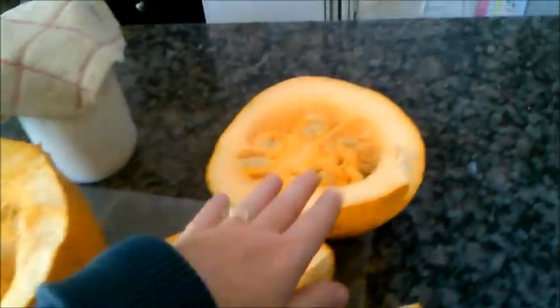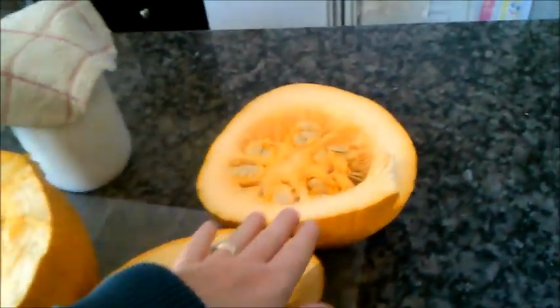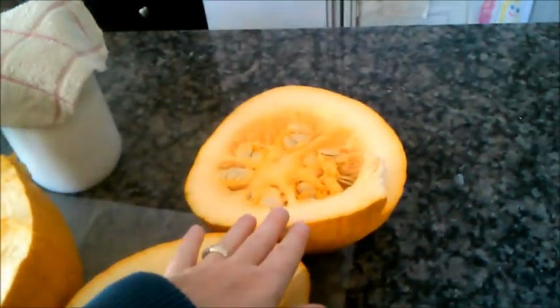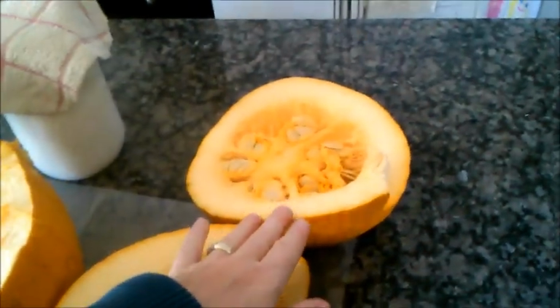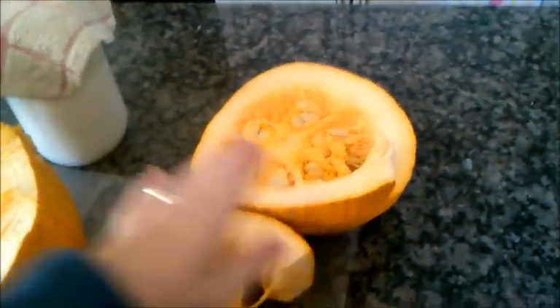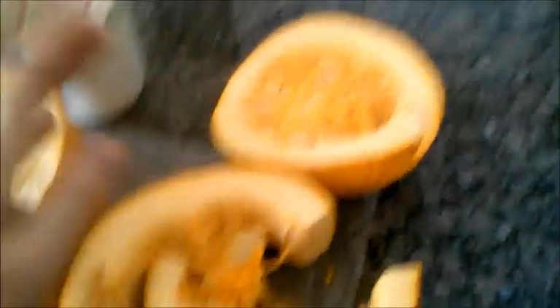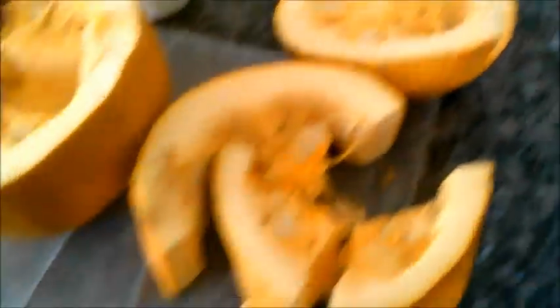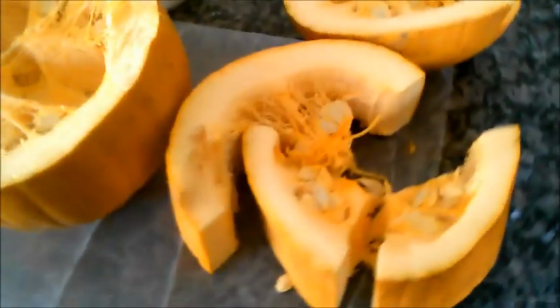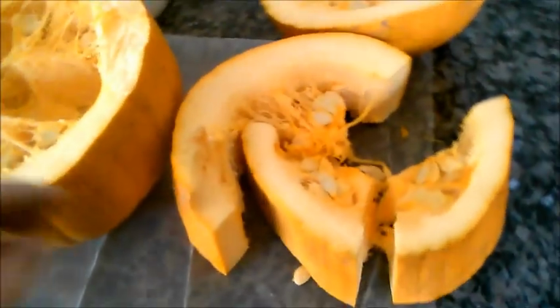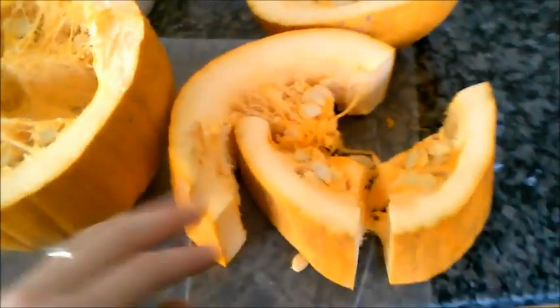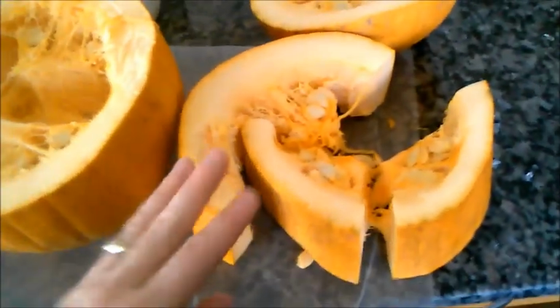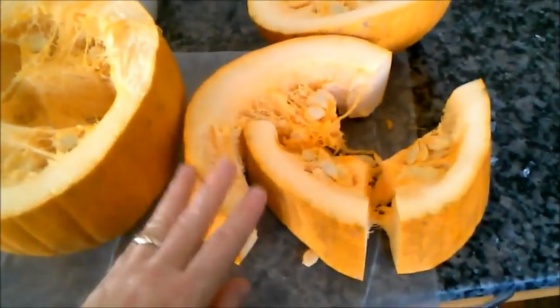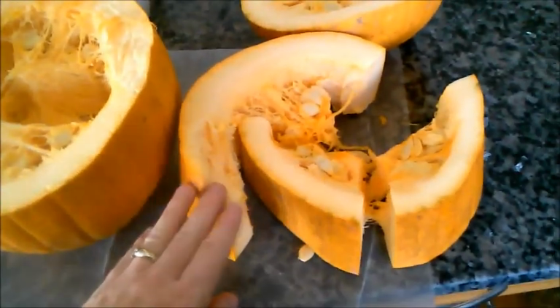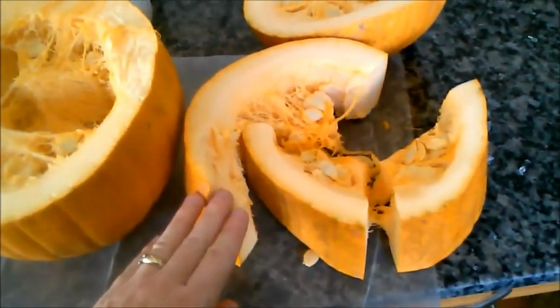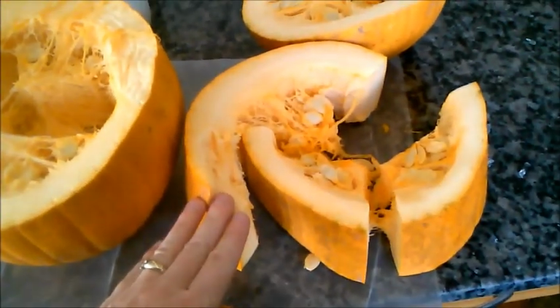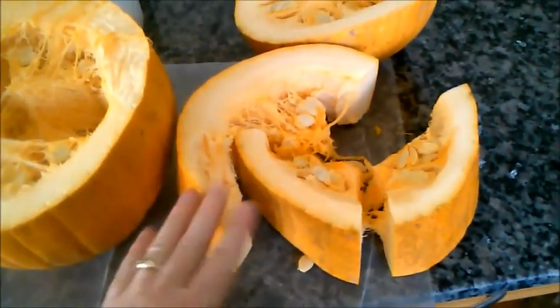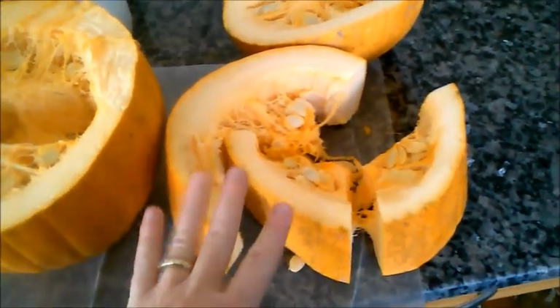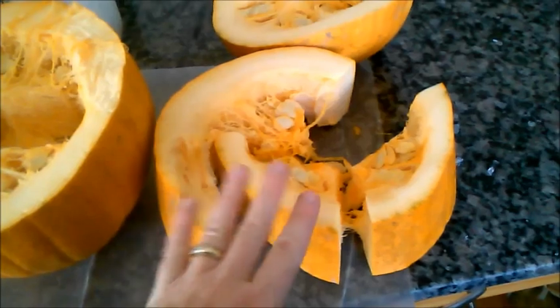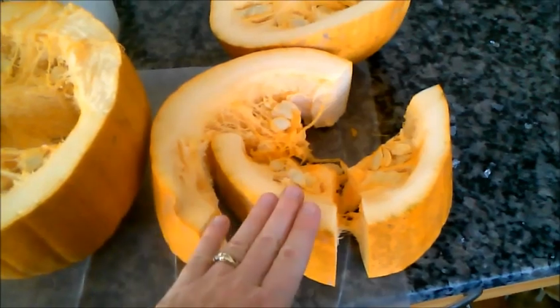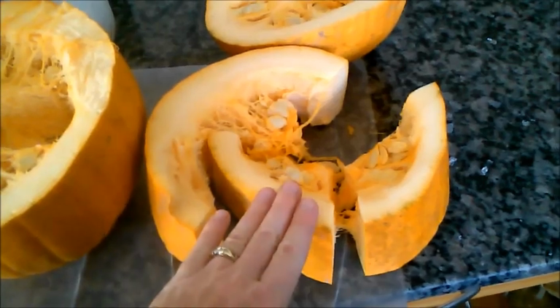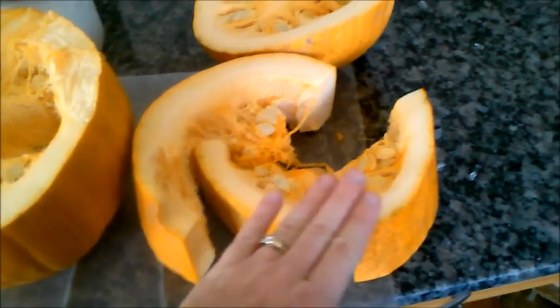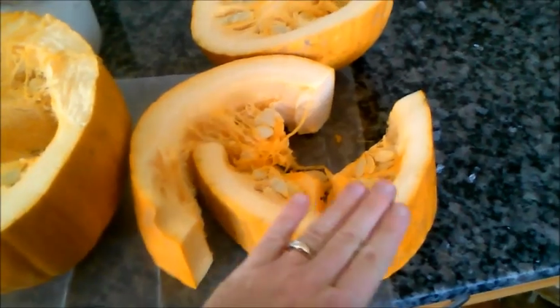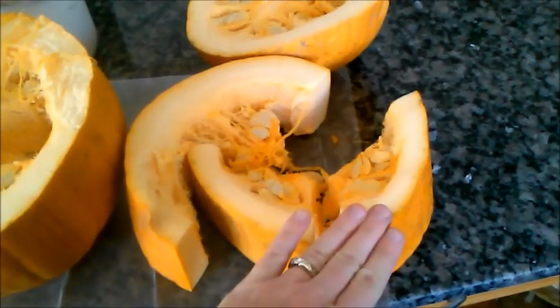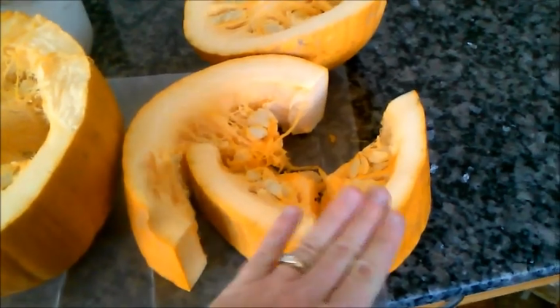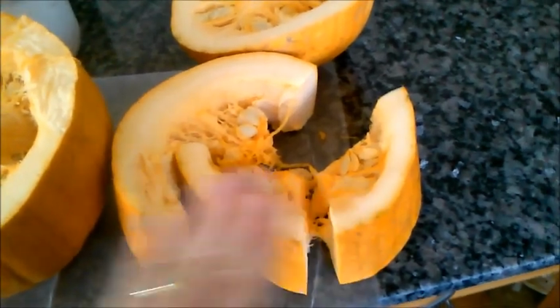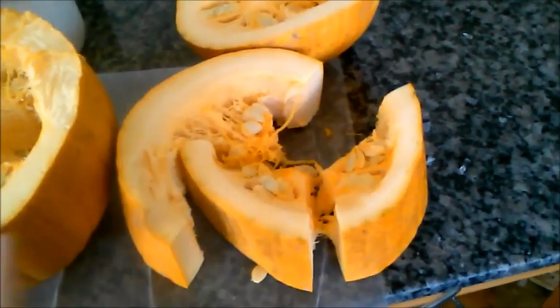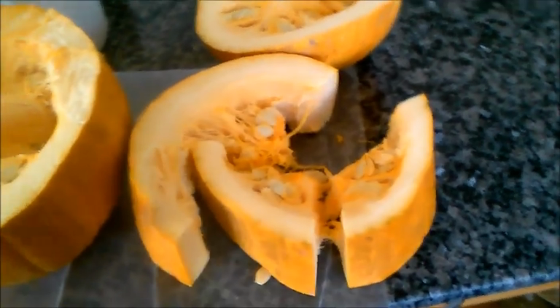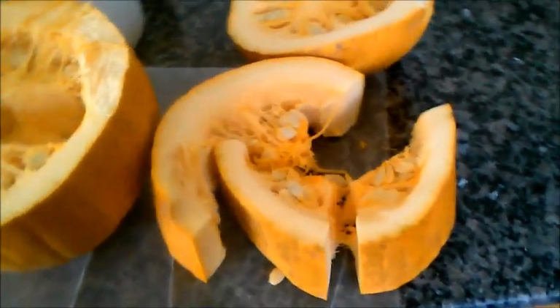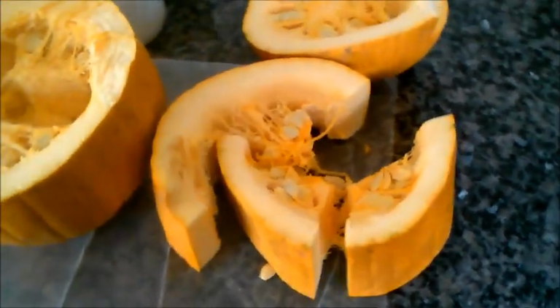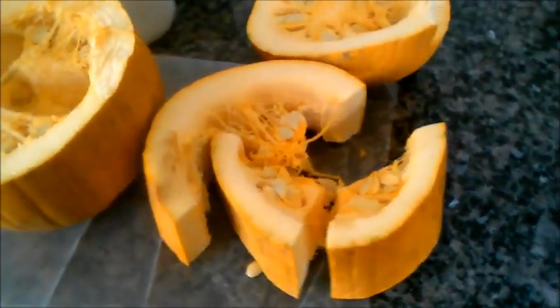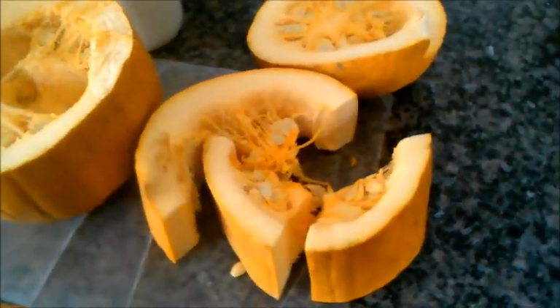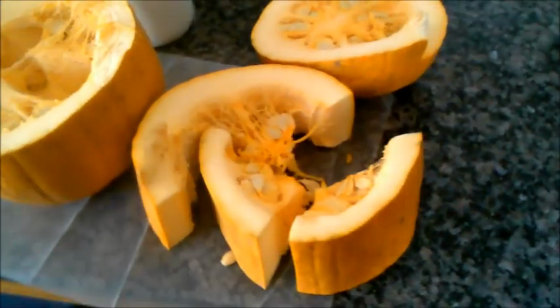This goes to the baby goats. This will go to the chickens and each one of these will go to the rabbits.